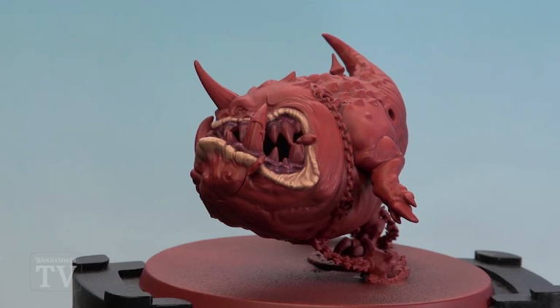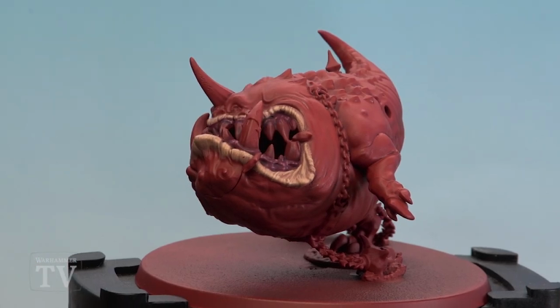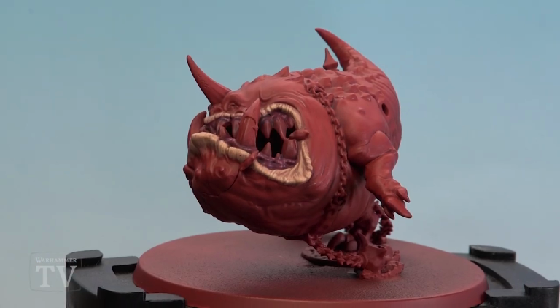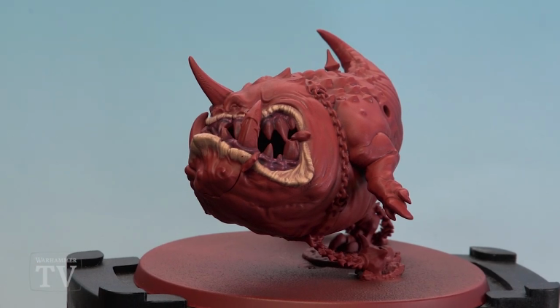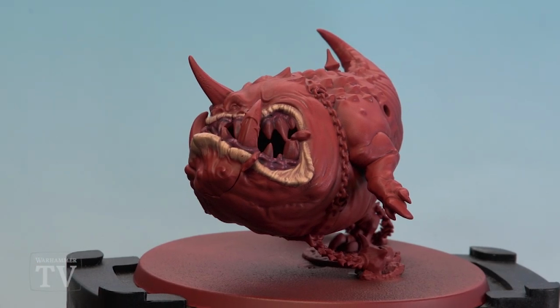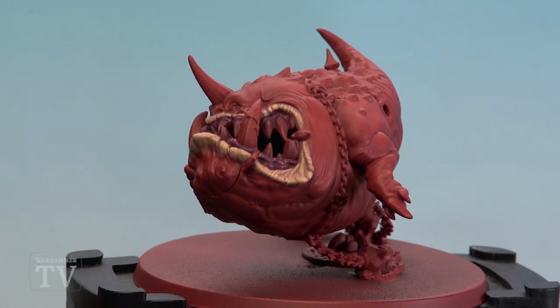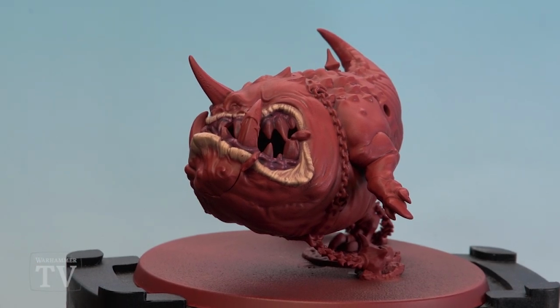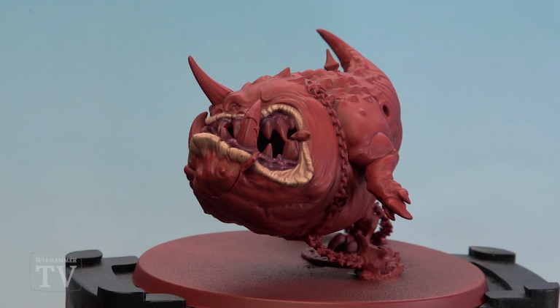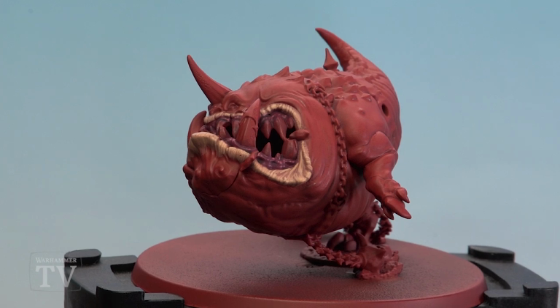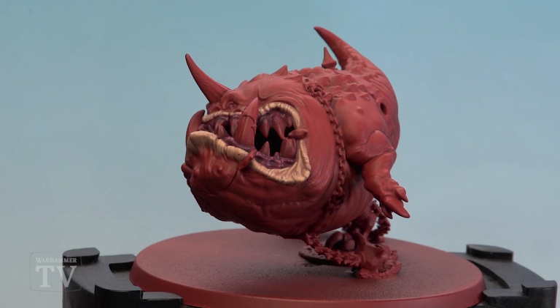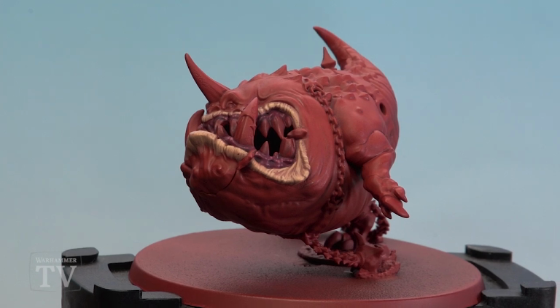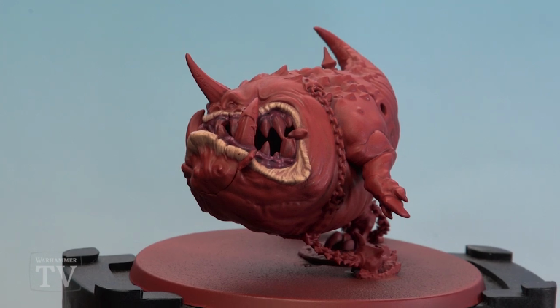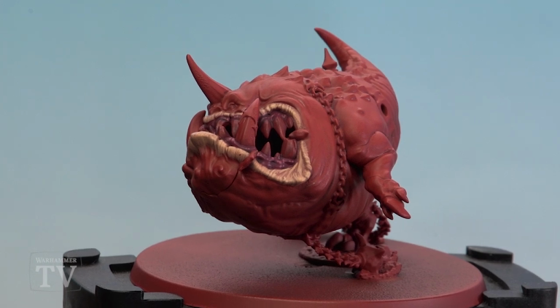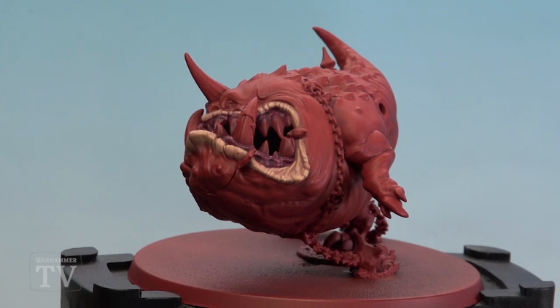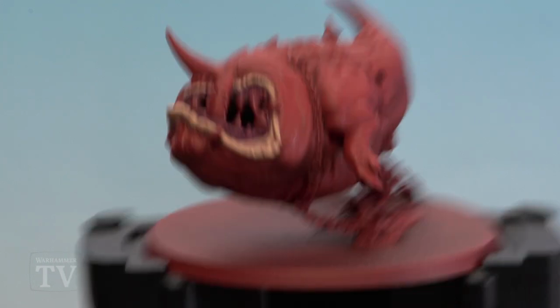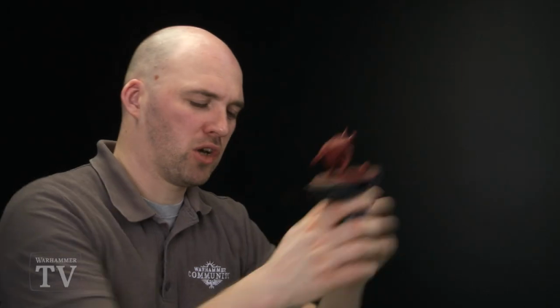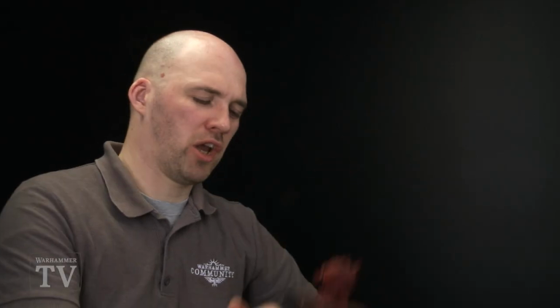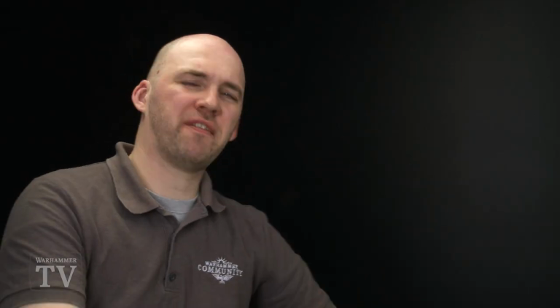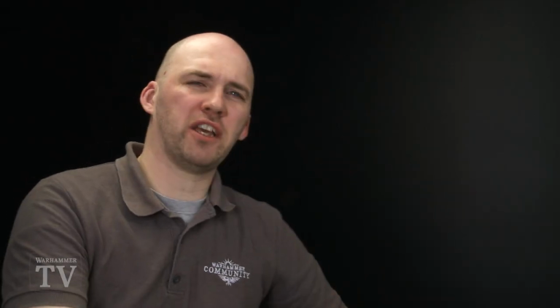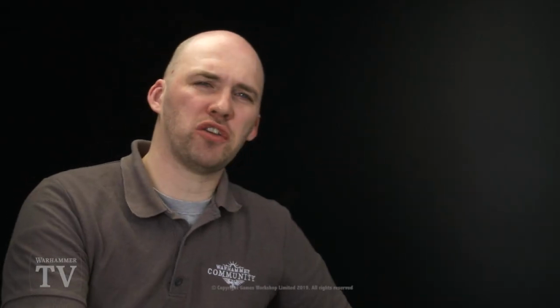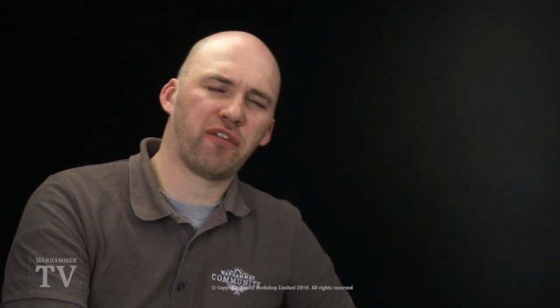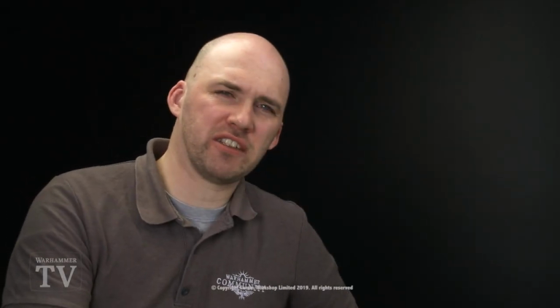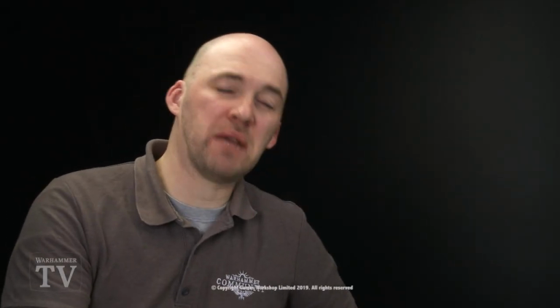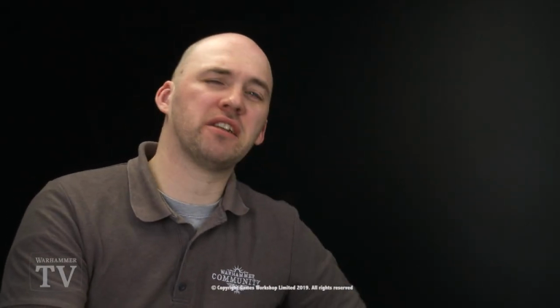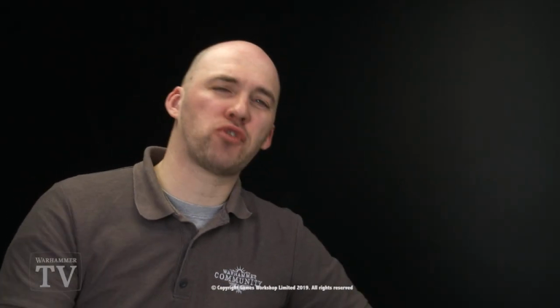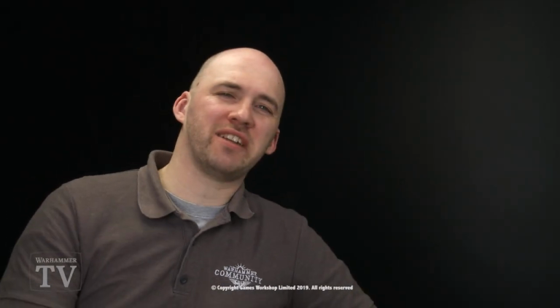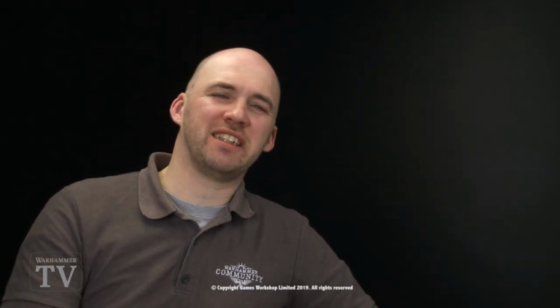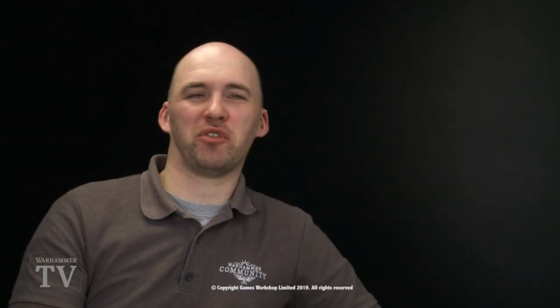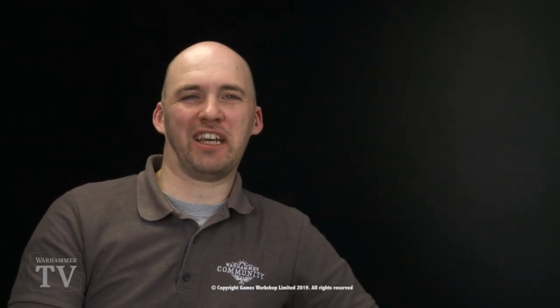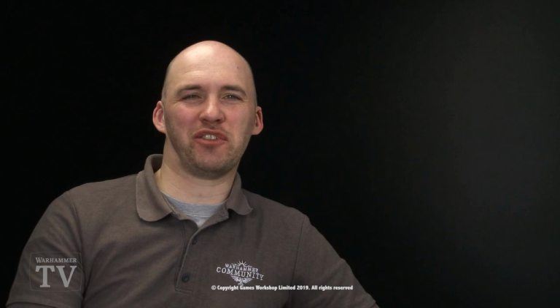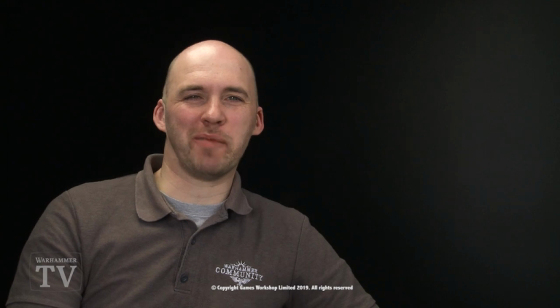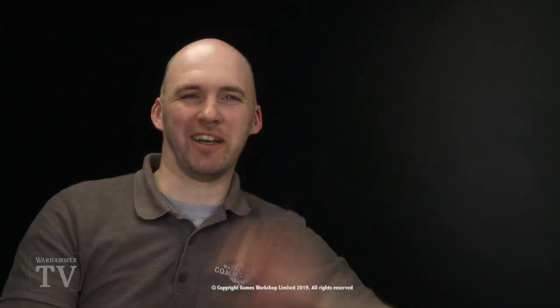And there we are — the lips and gums of the Mangler Squig are now done. I hope you found that useful friends, keep sending those requests in and we'll see you again soon. Bye bye.